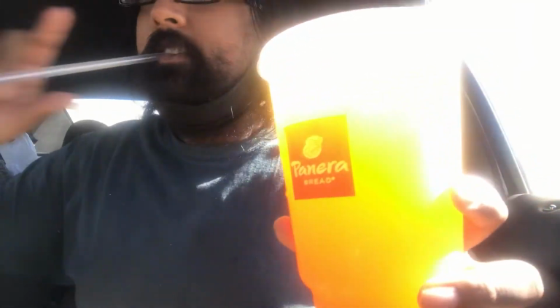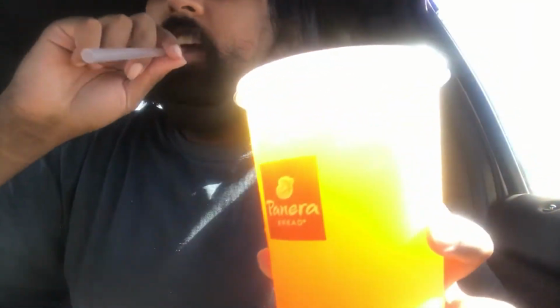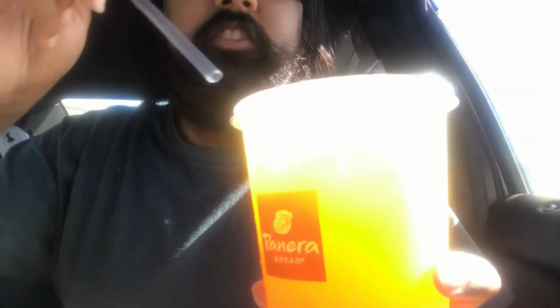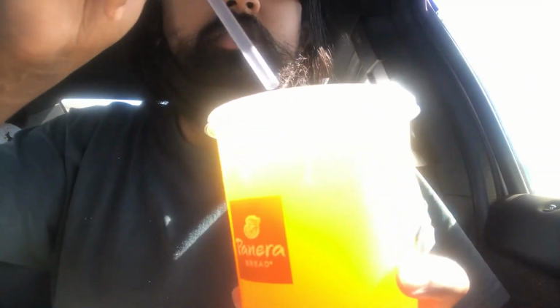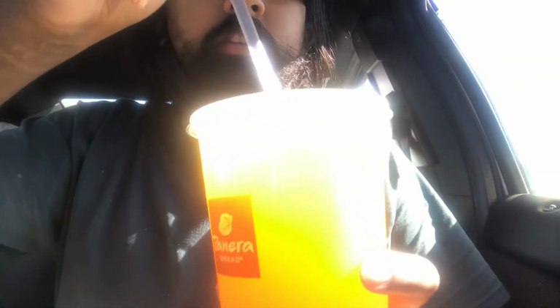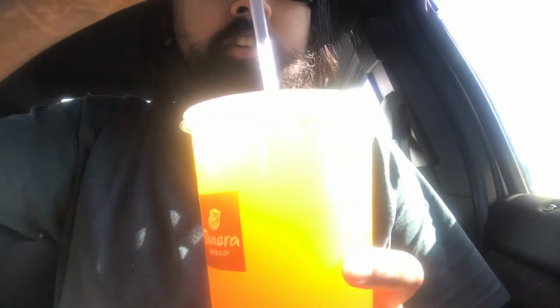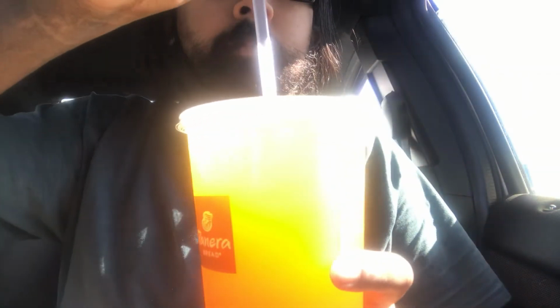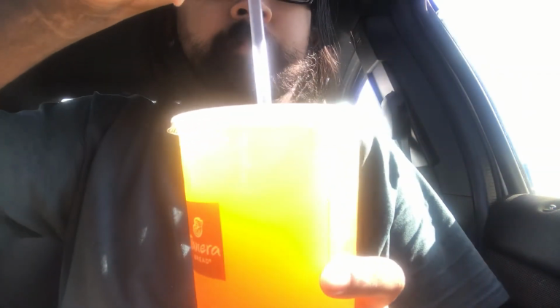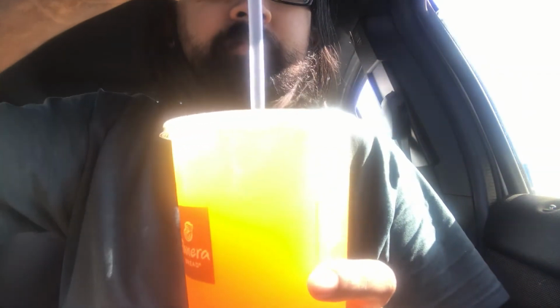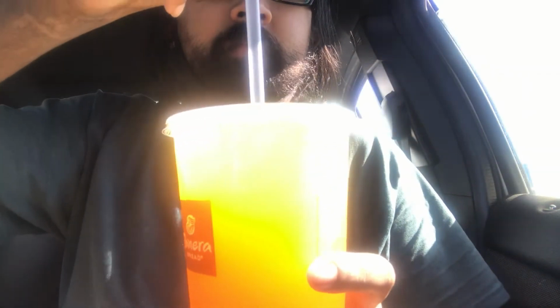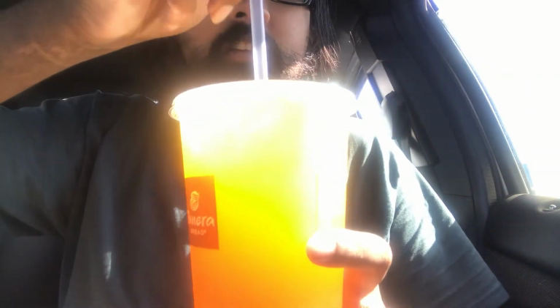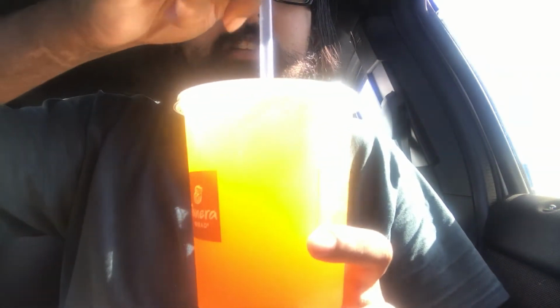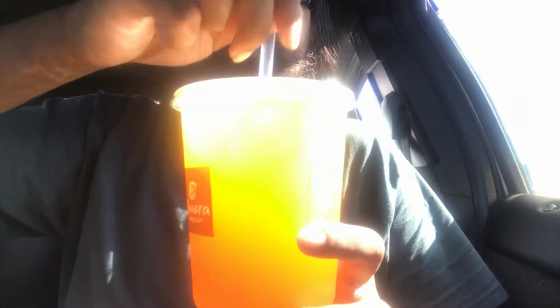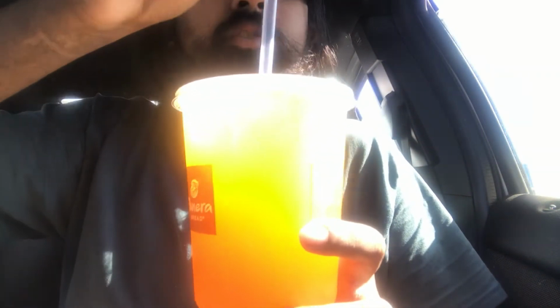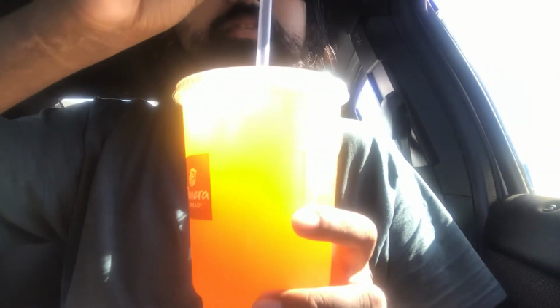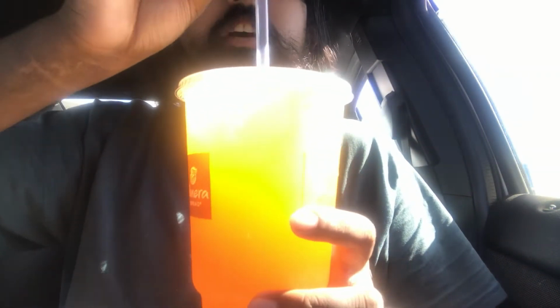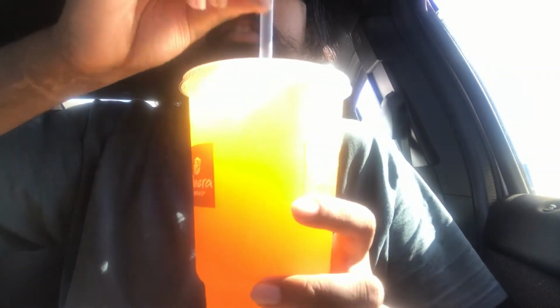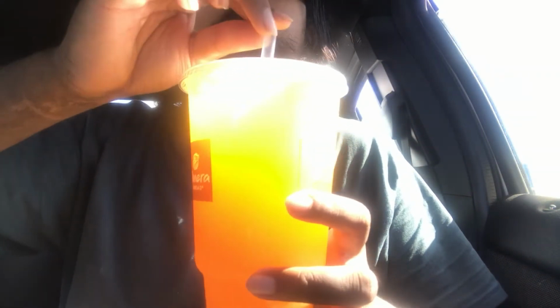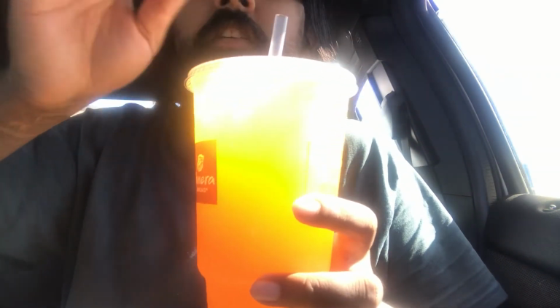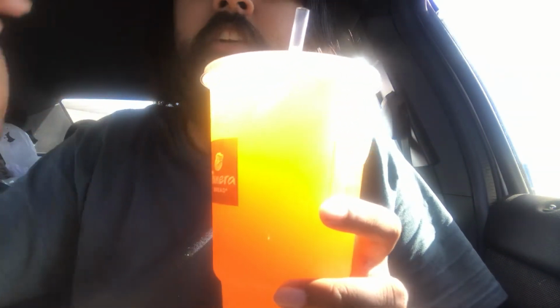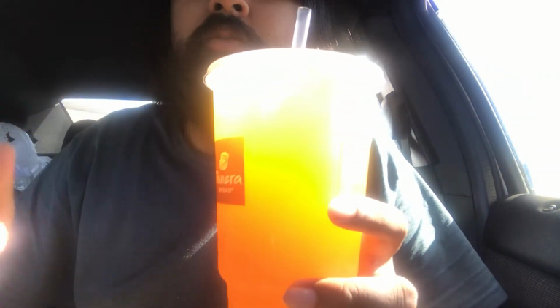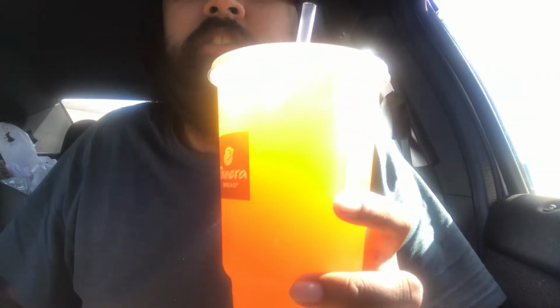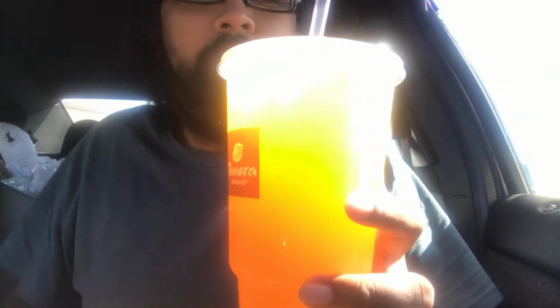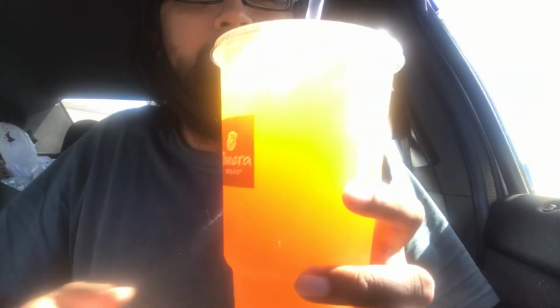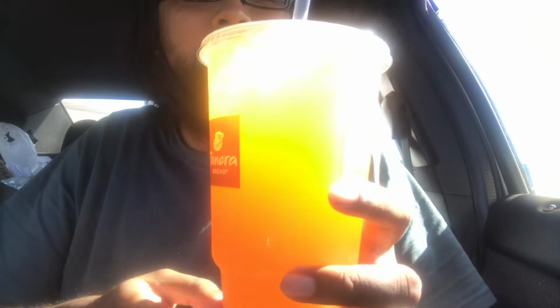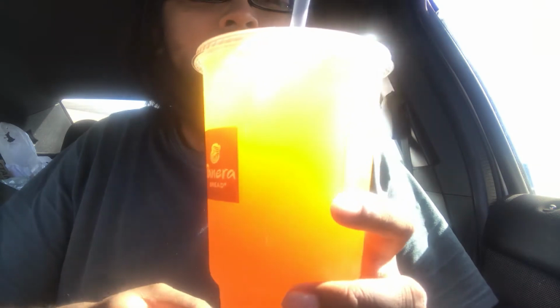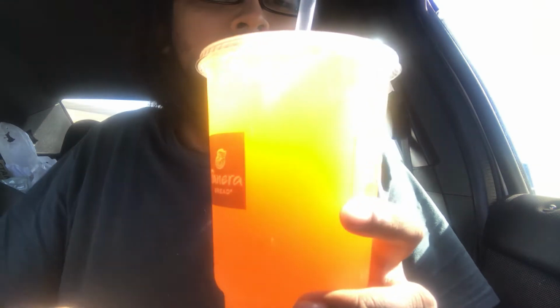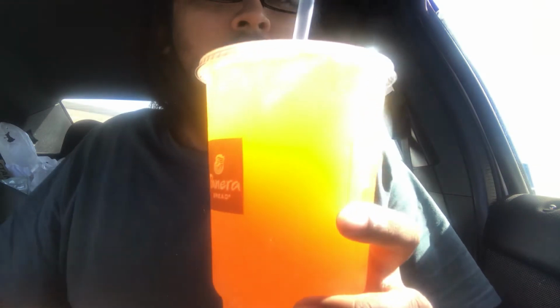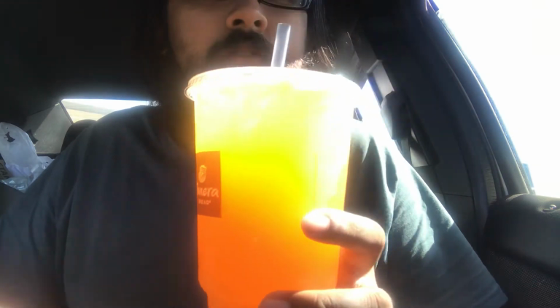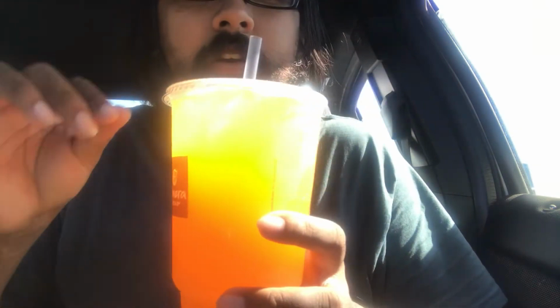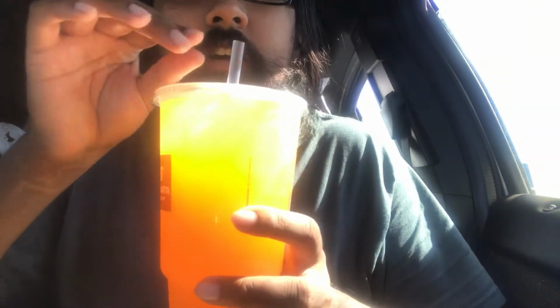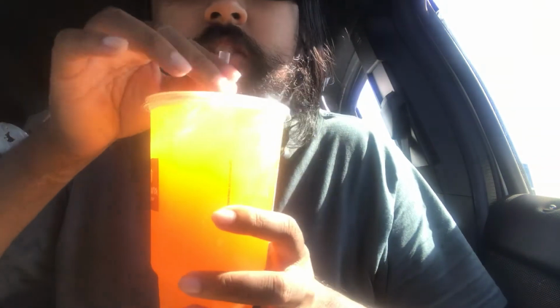This just looks really good. It was like $2.59 for a small, large was like $2.99, so I got this.